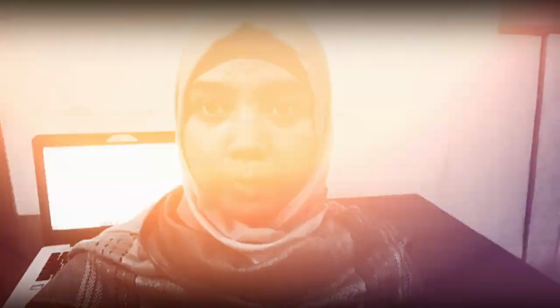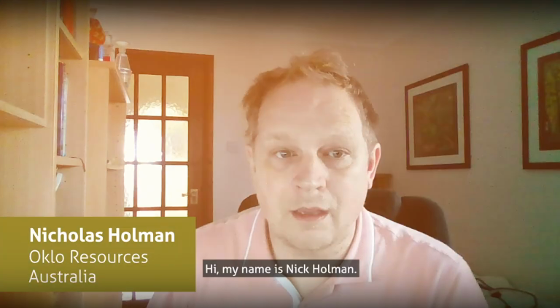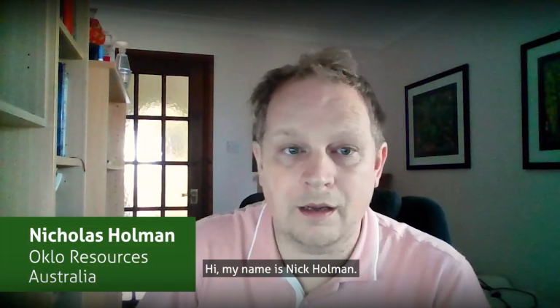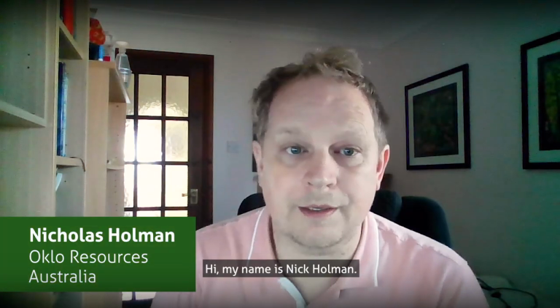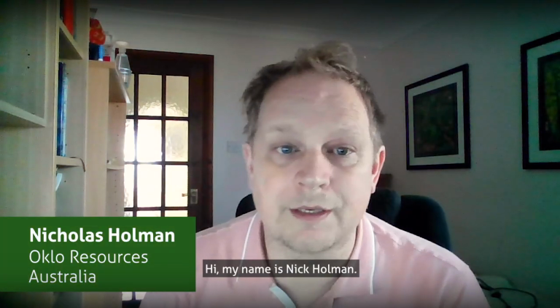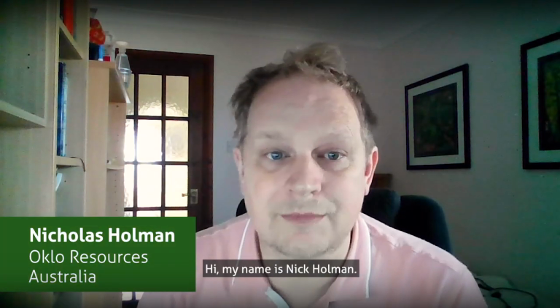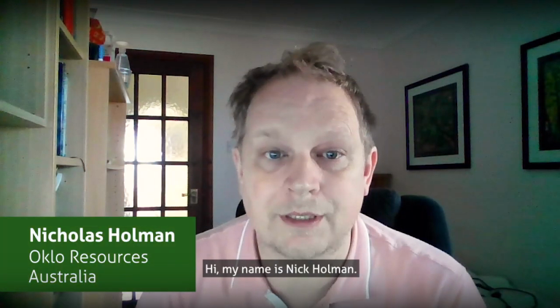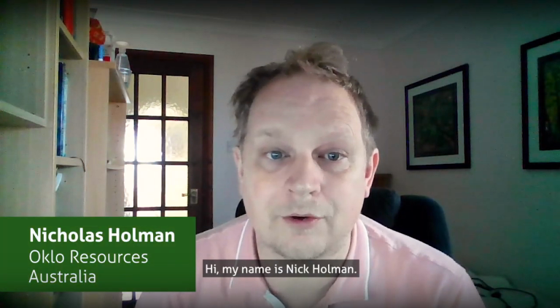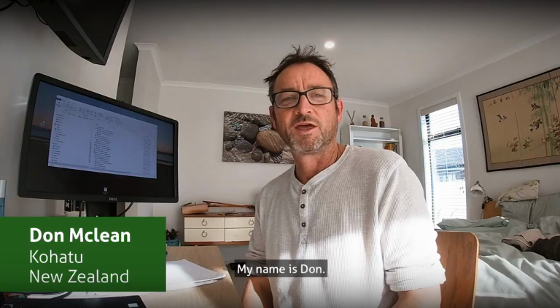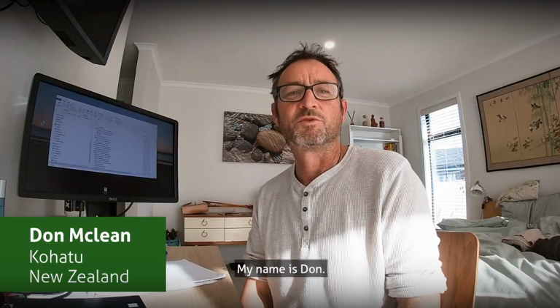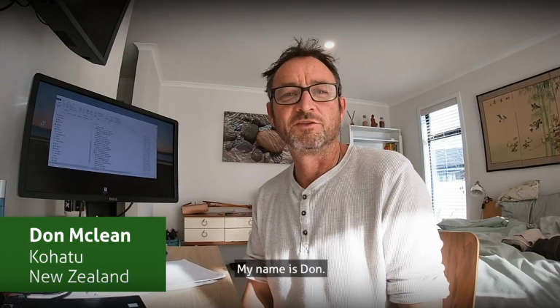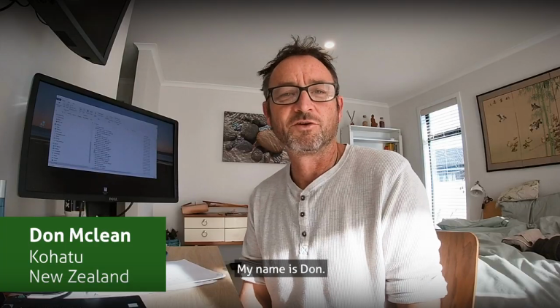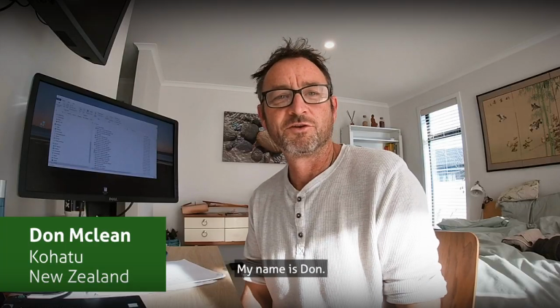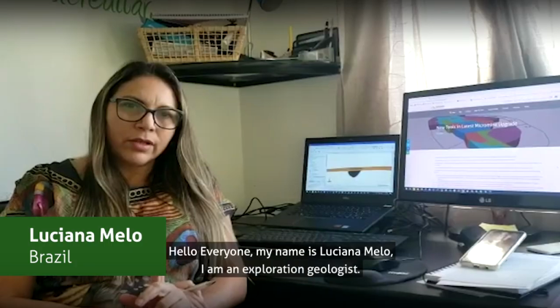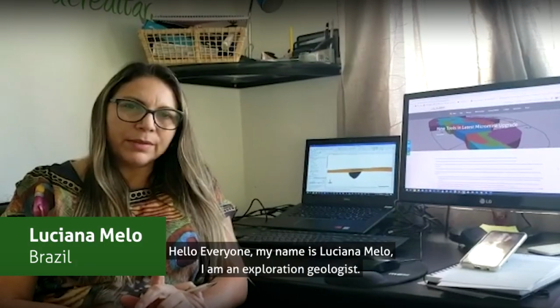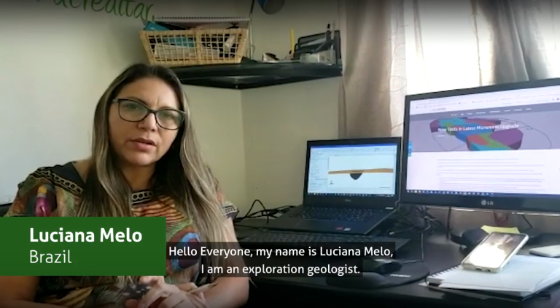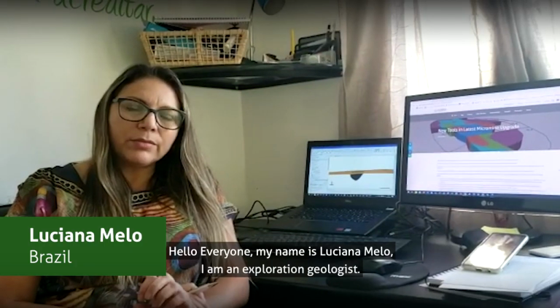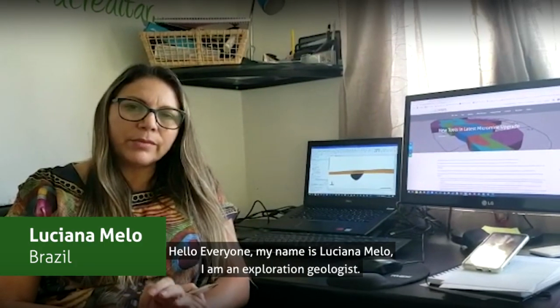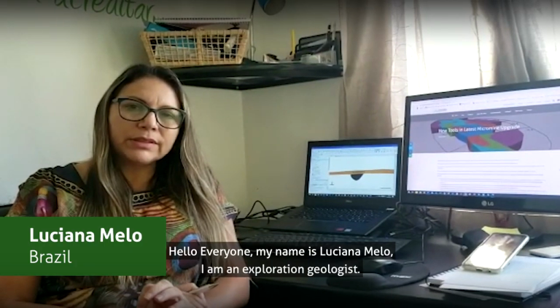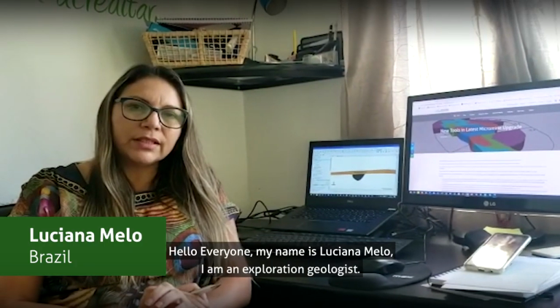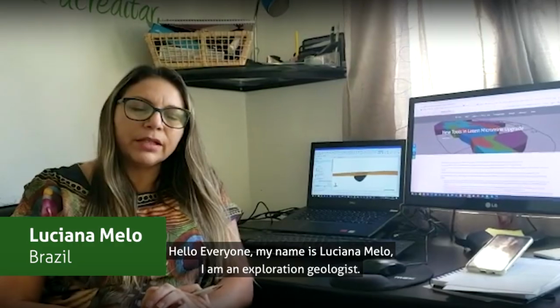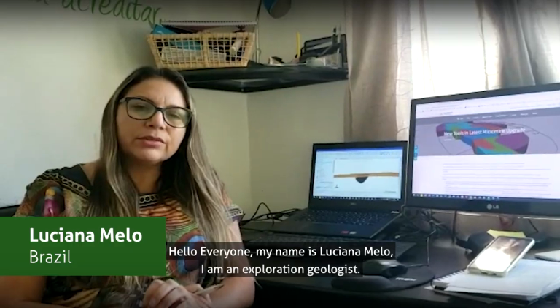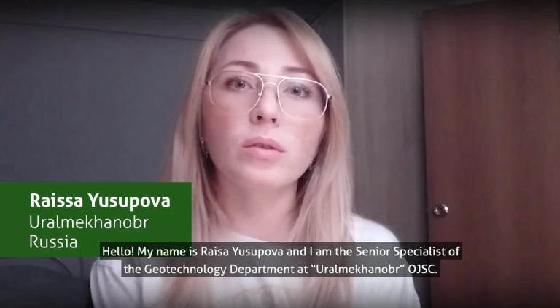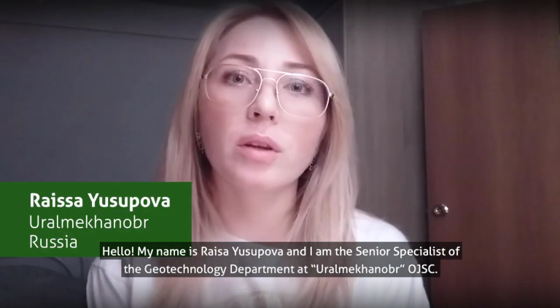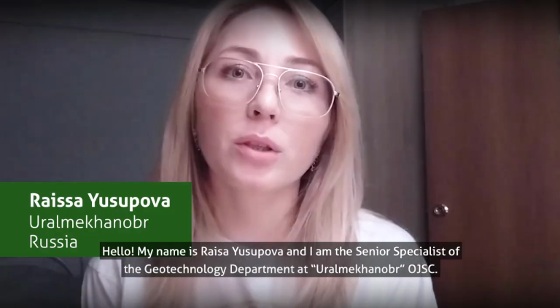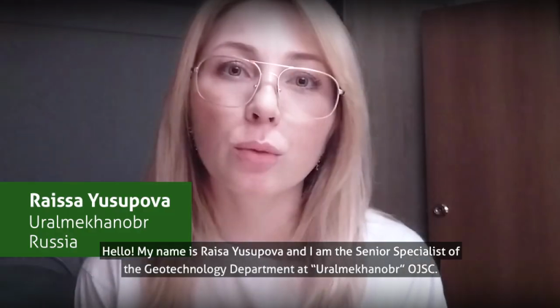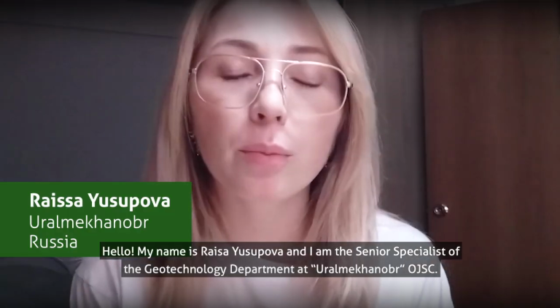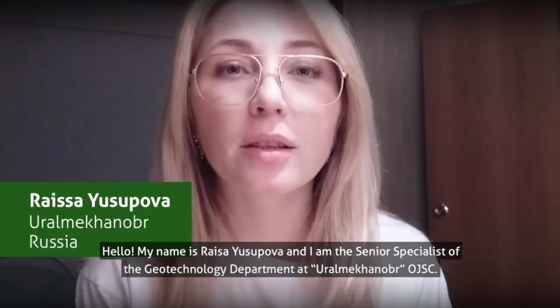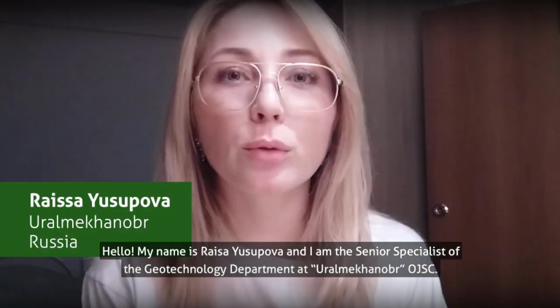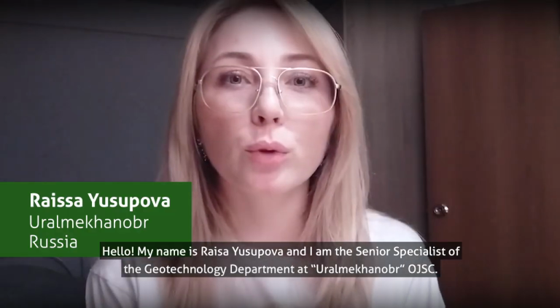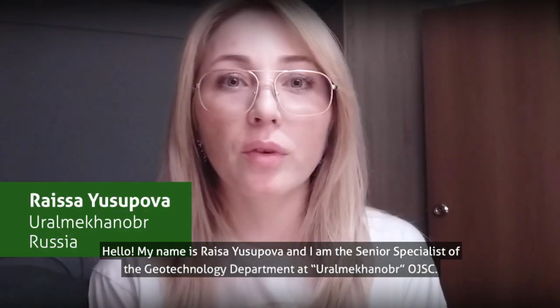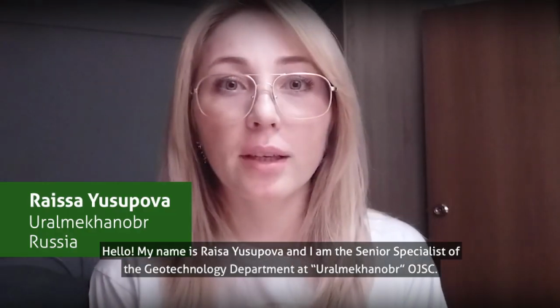Hi, my name is Nick Coleman. My name is Don. Hello guys, my name is Luciana Melos. Good morning, my name is Yusufo Barais.